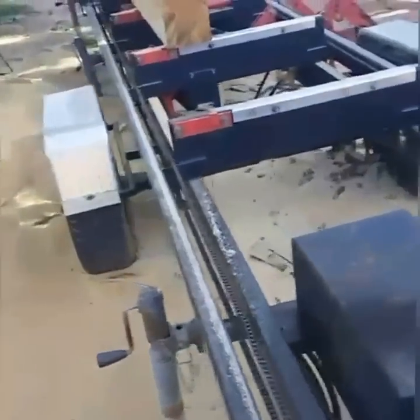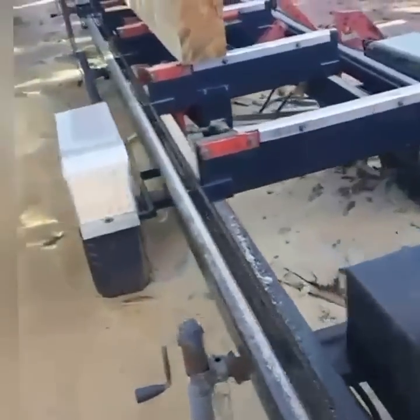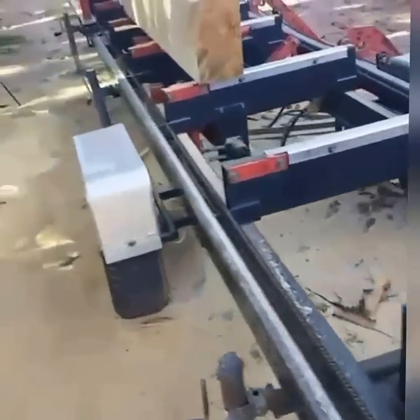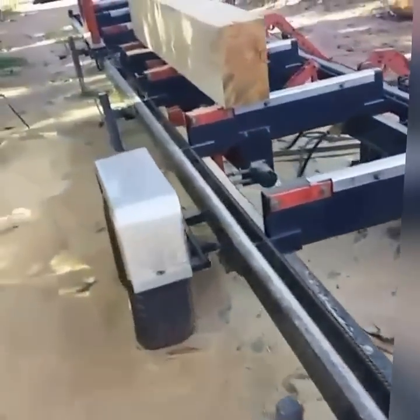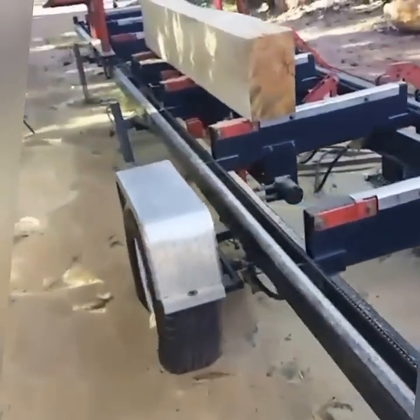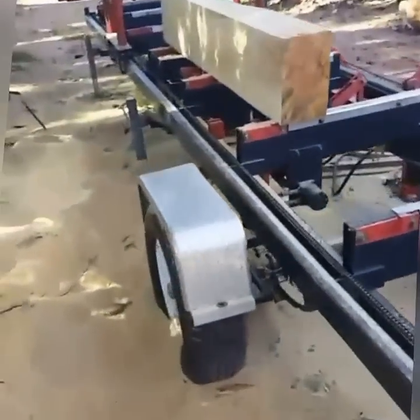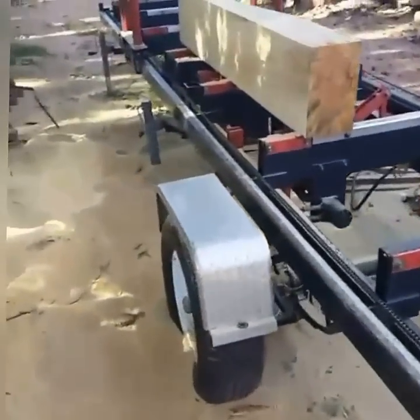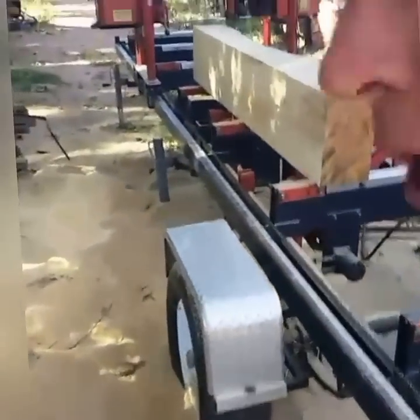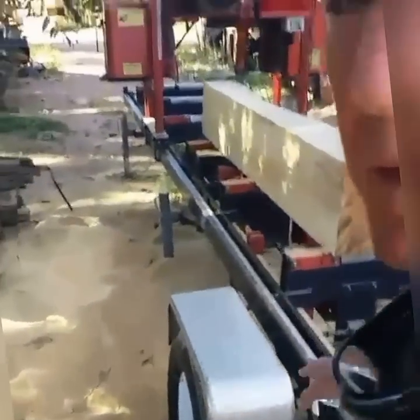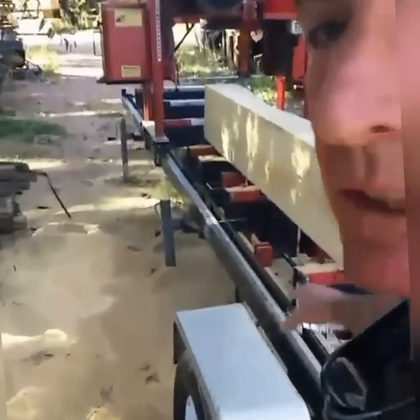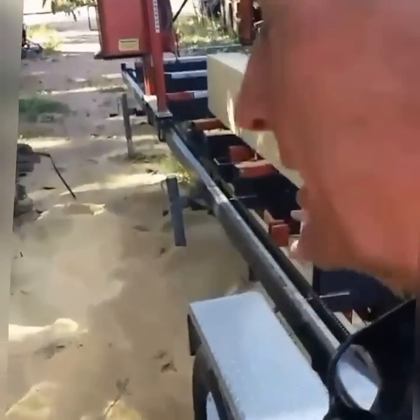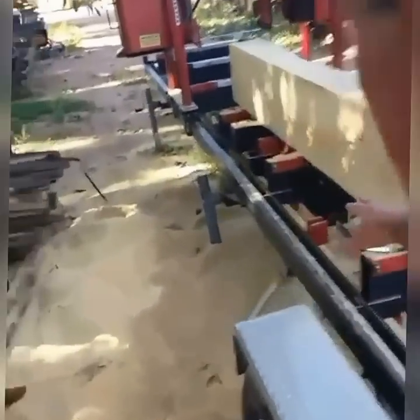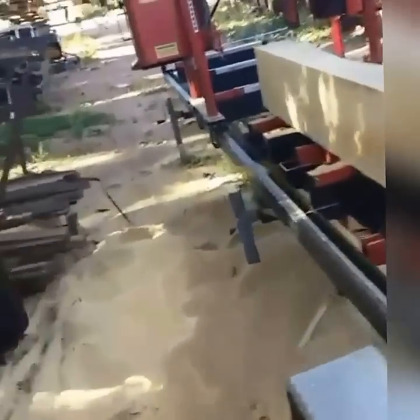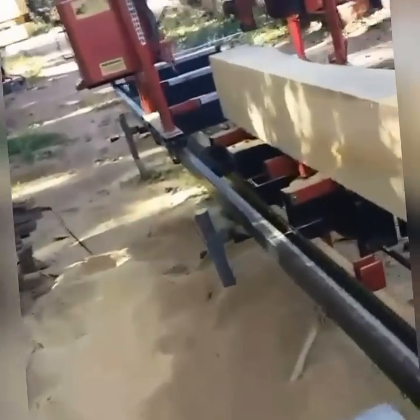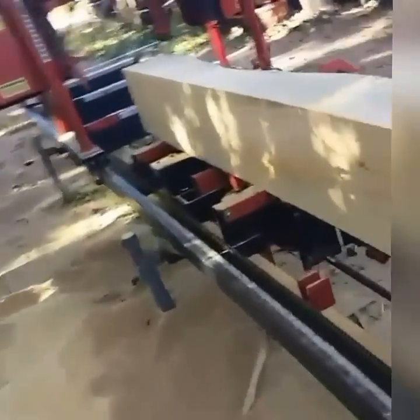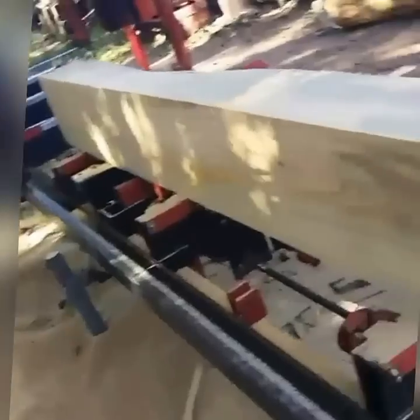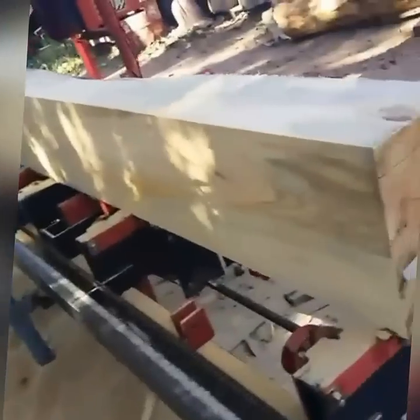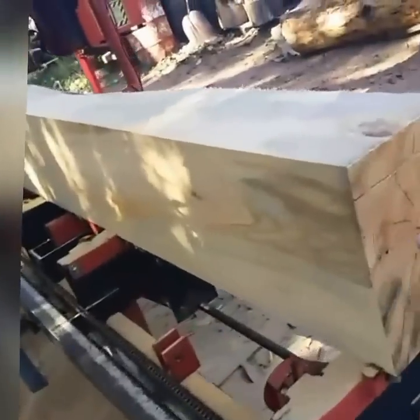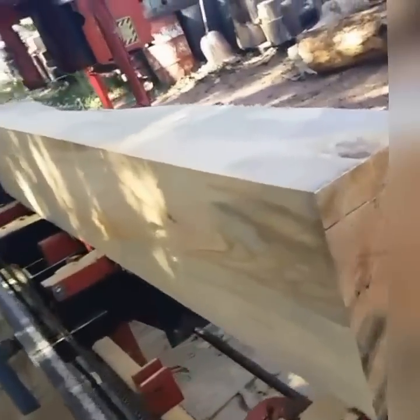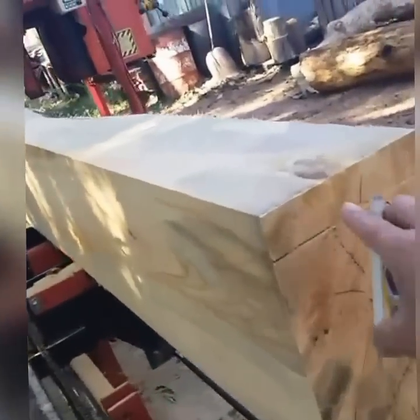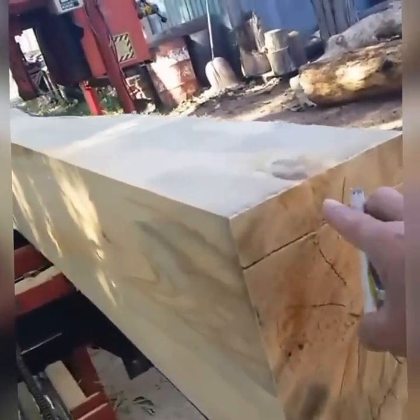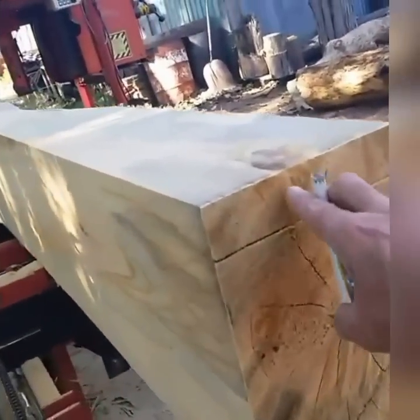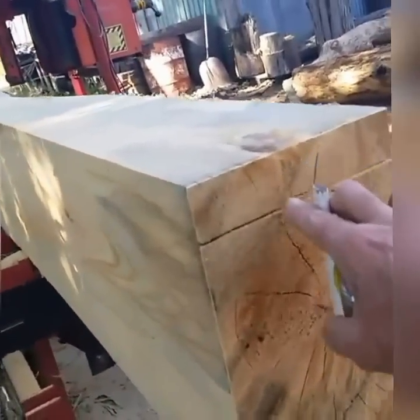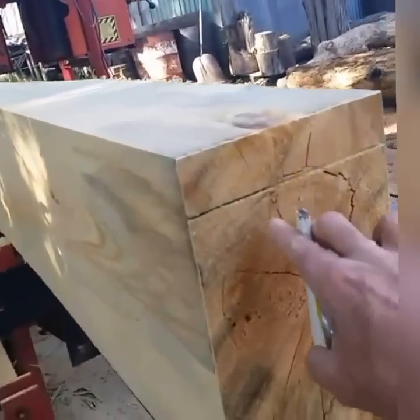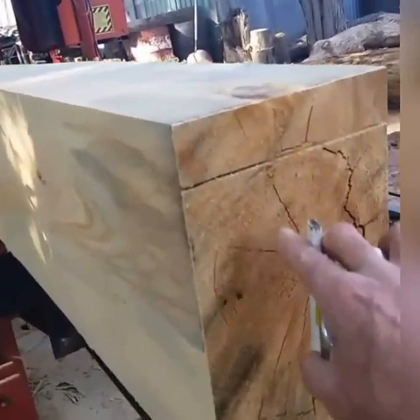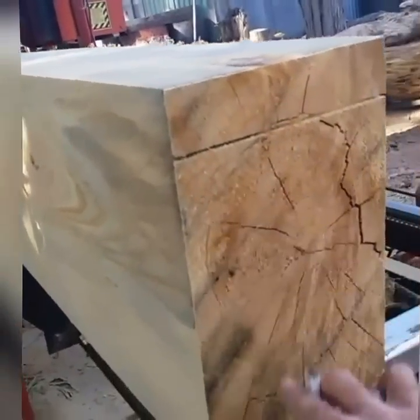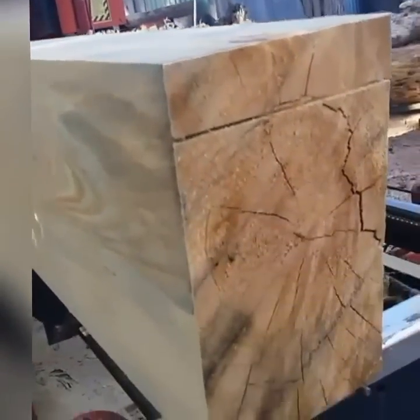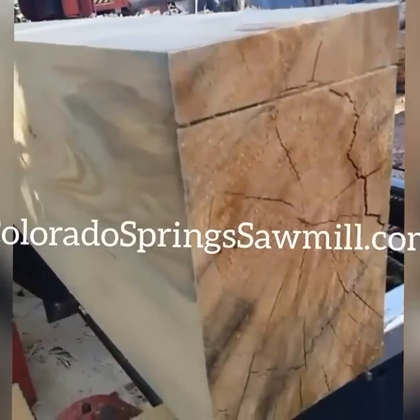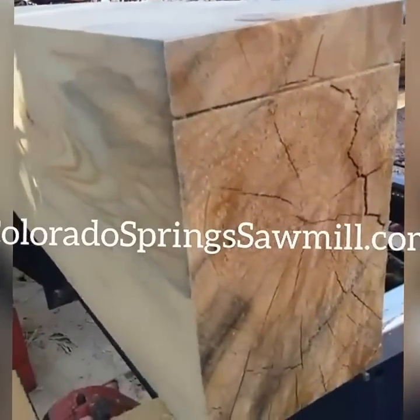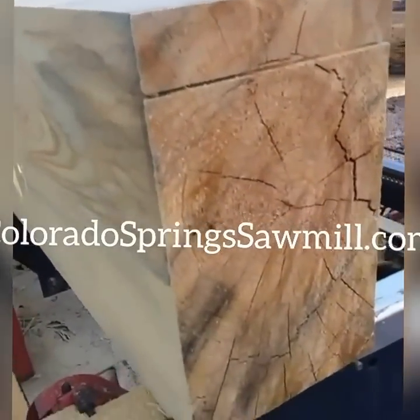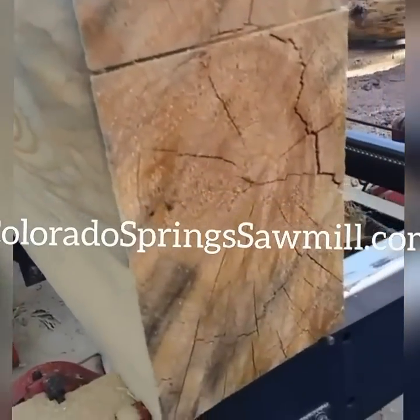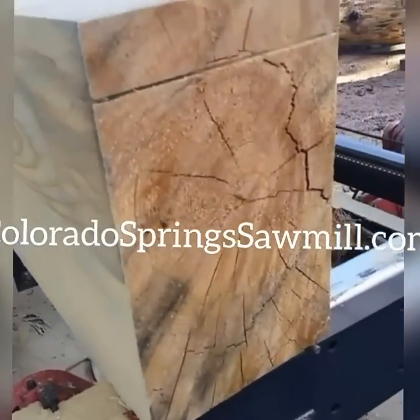All right, let's get over here and mark this last part up. We're gonna mark it up in two-inch increments all the way down.